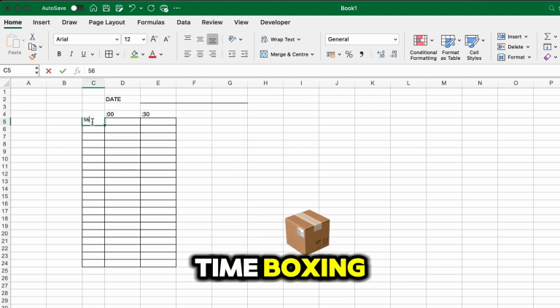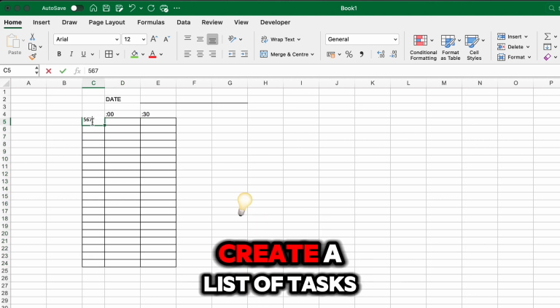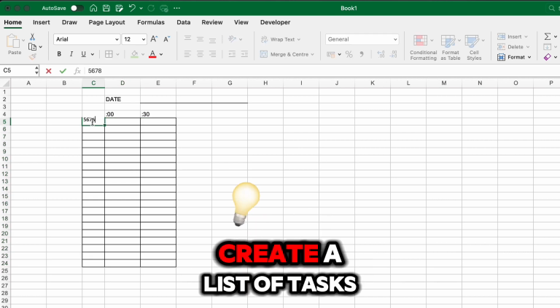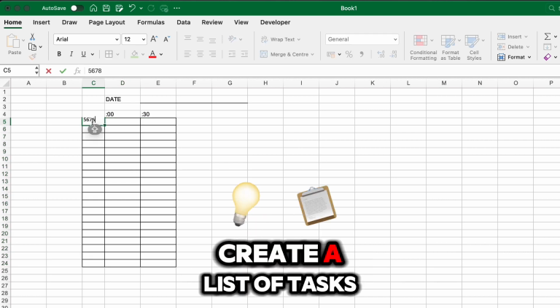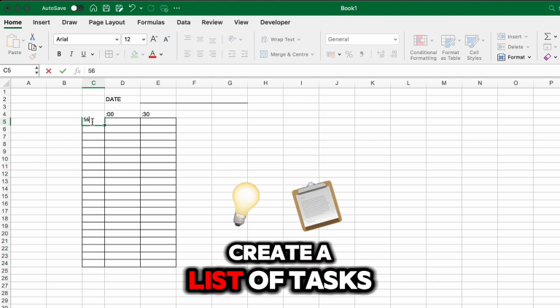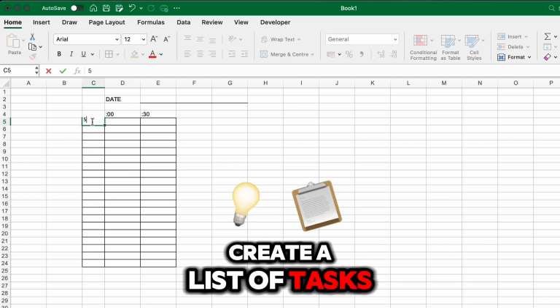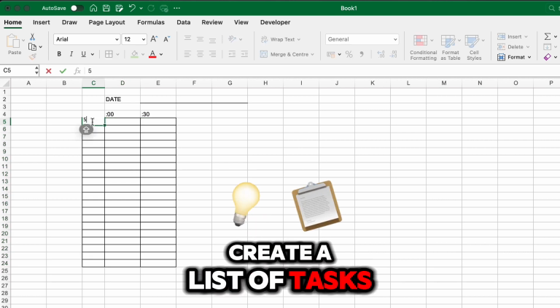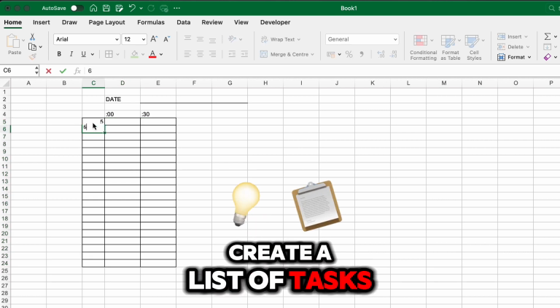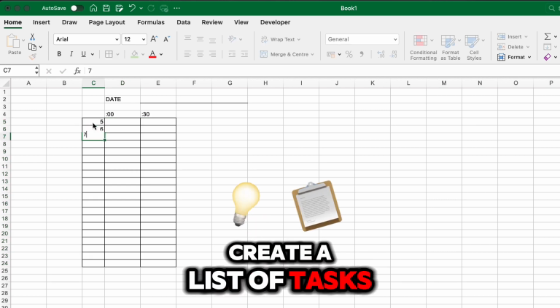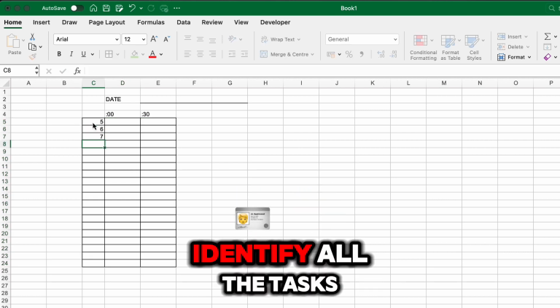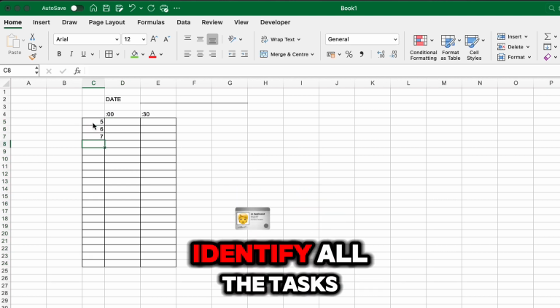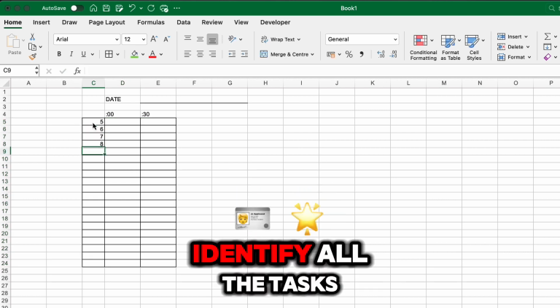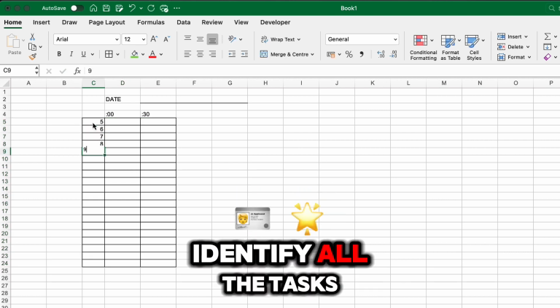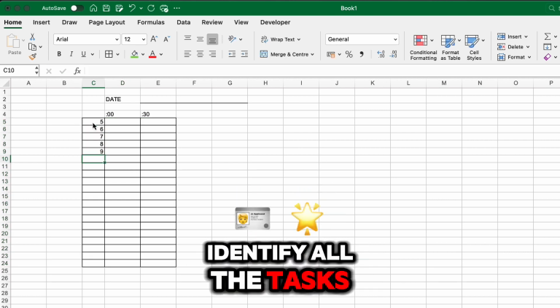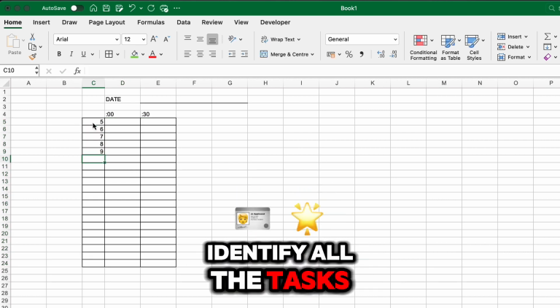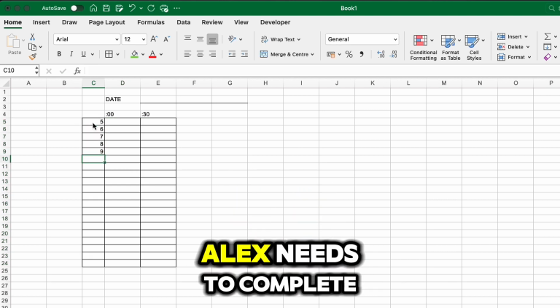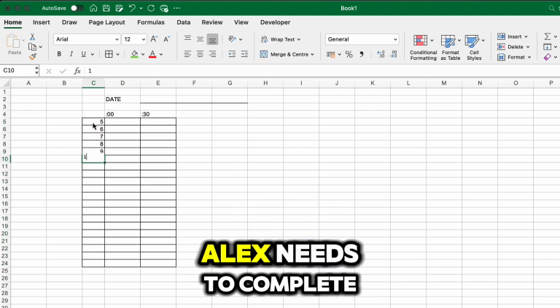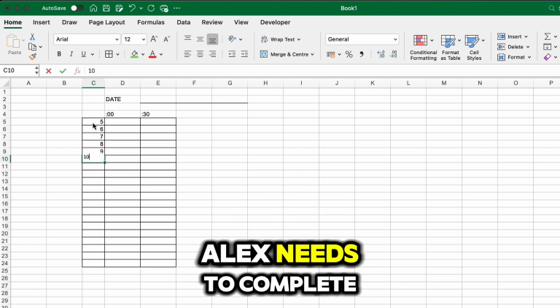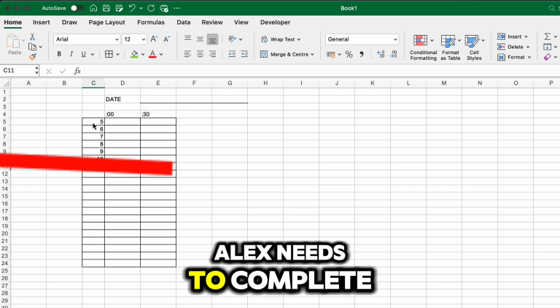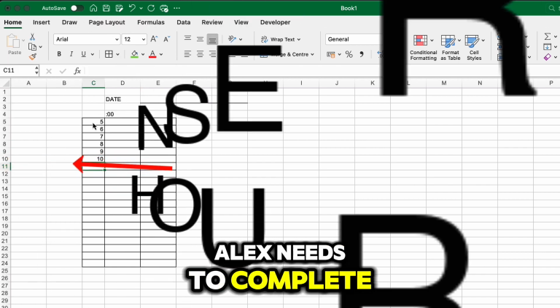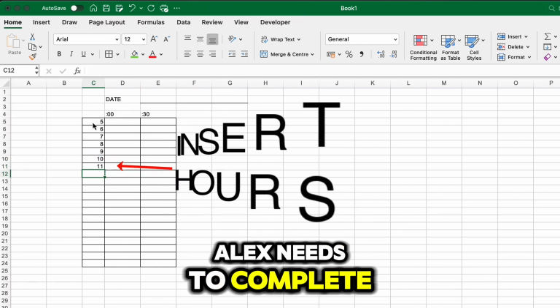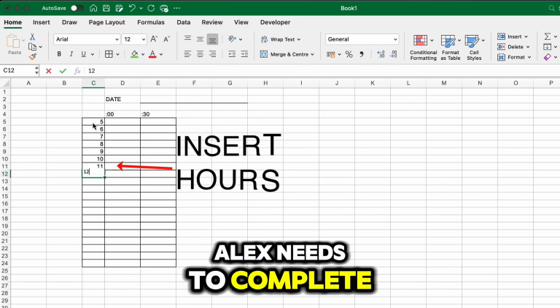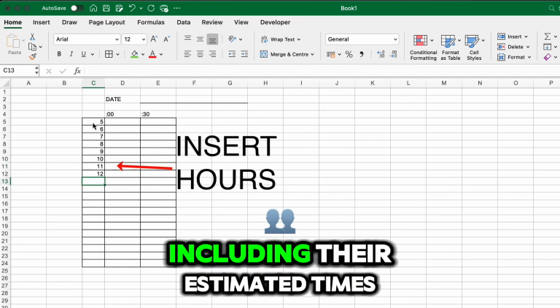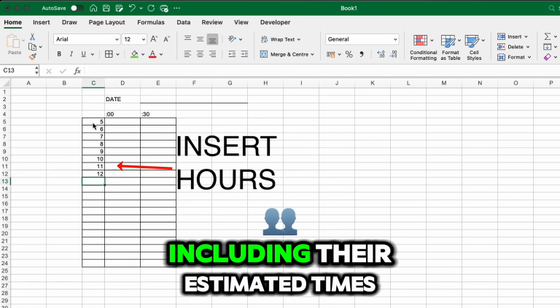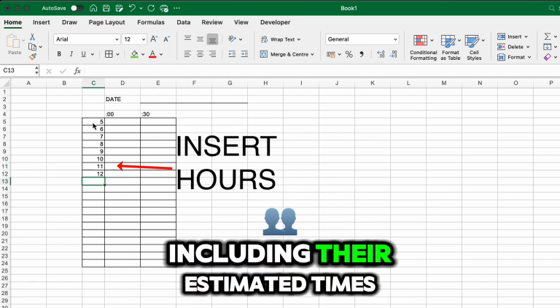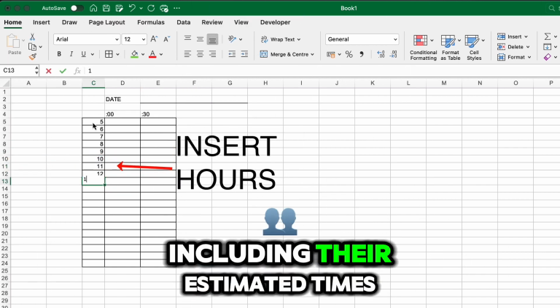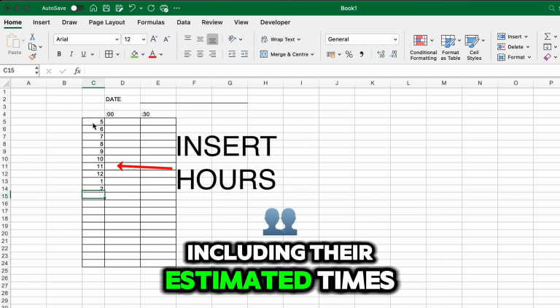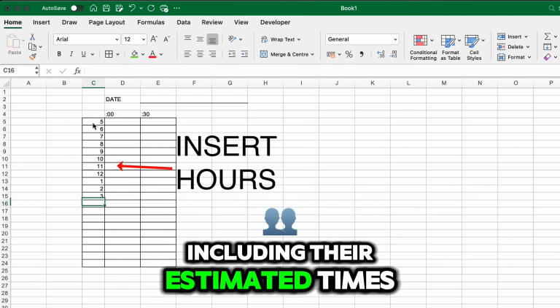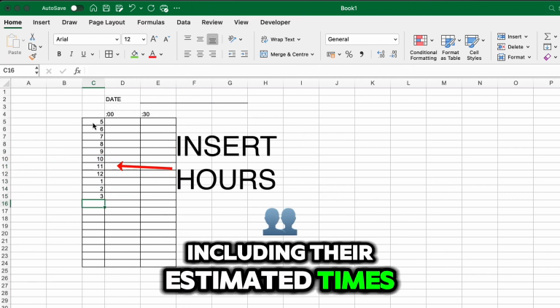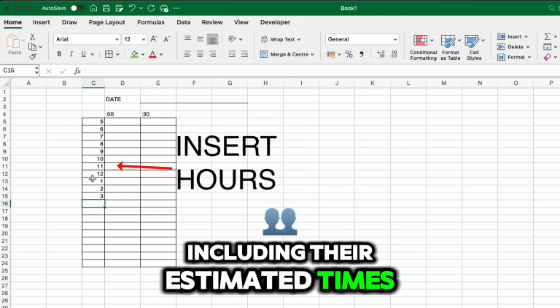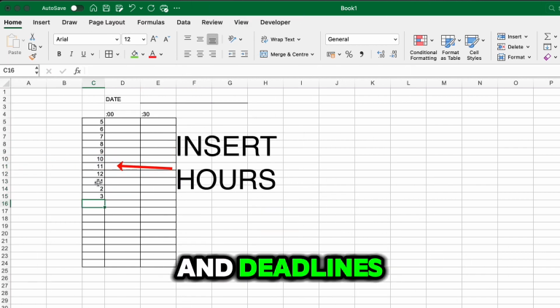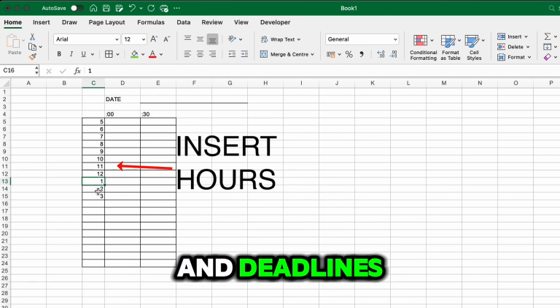Step one: Create a list of tasks. Identify all the tasks Alex needs to complete, including their estimated times and deadlines.